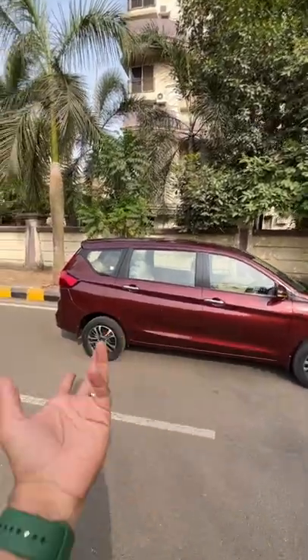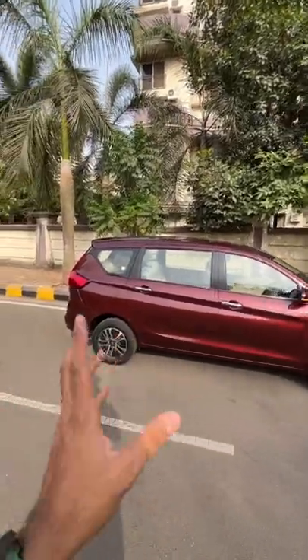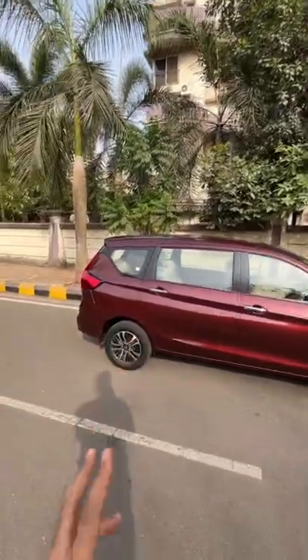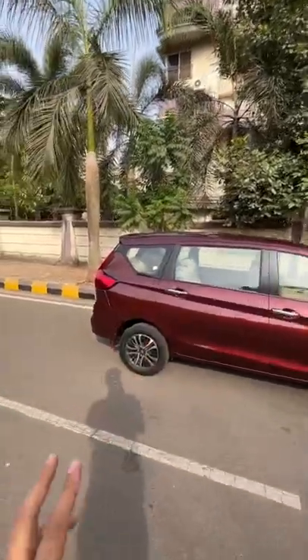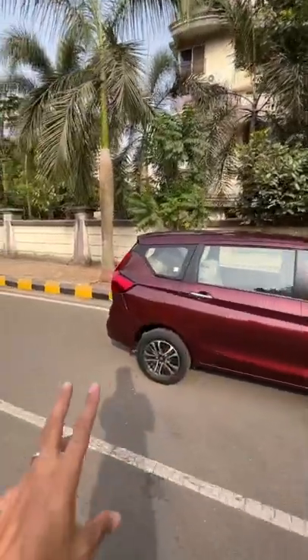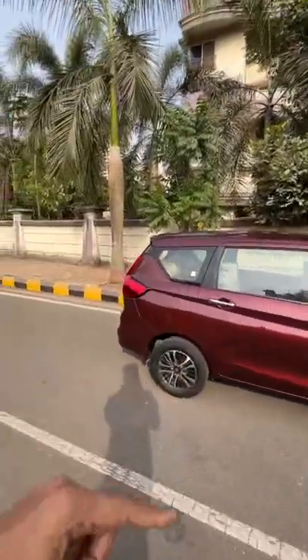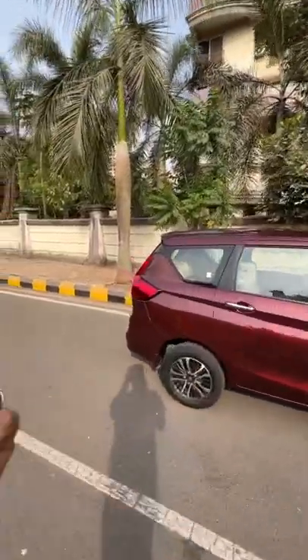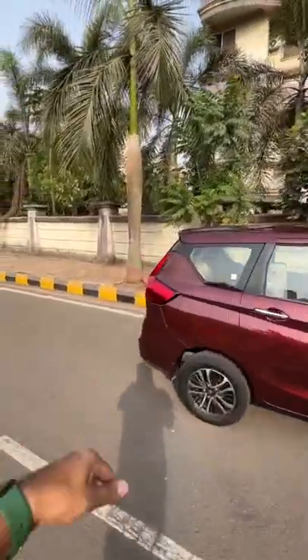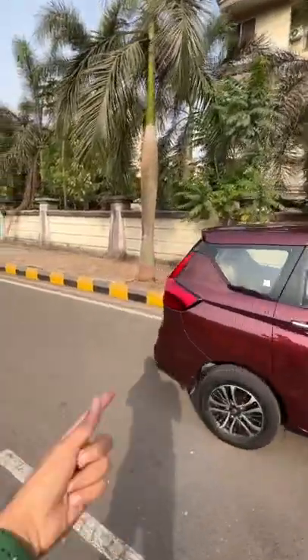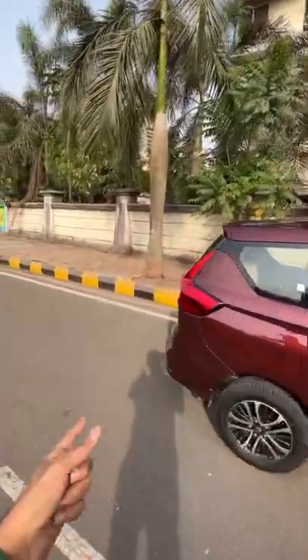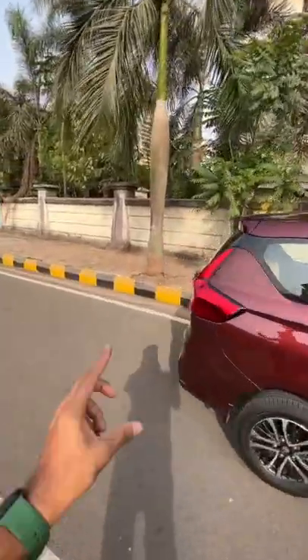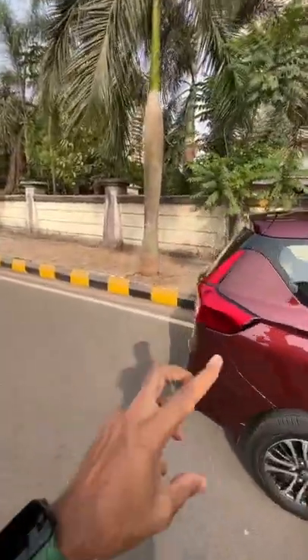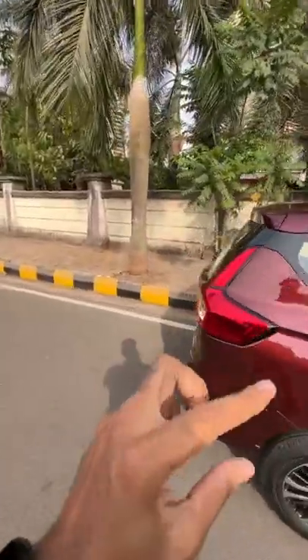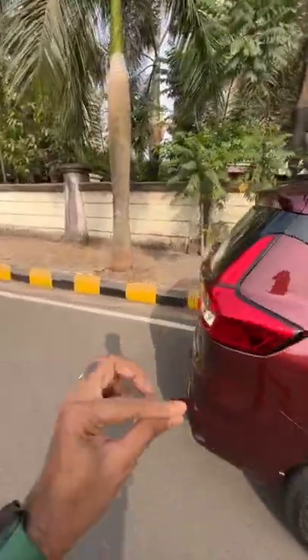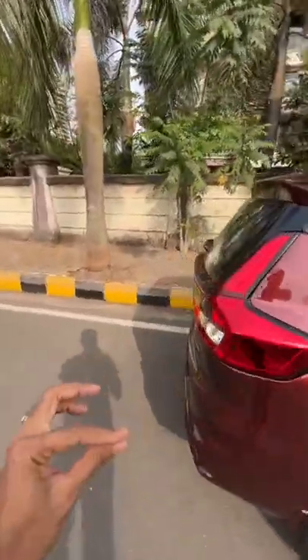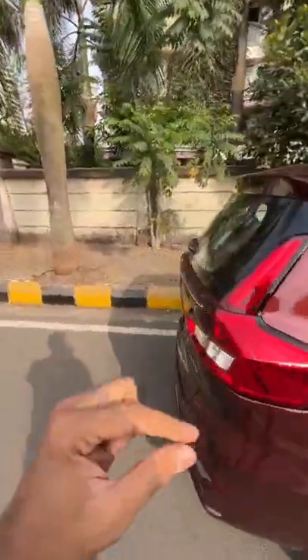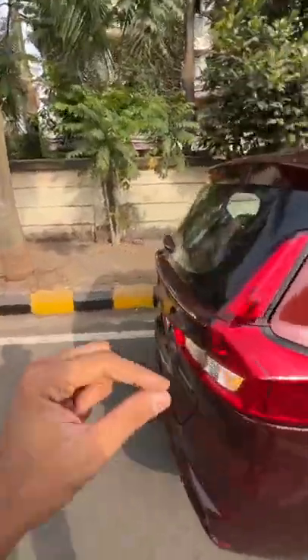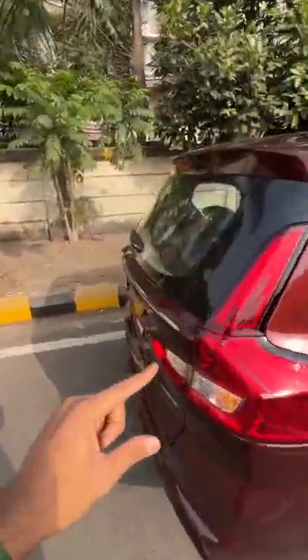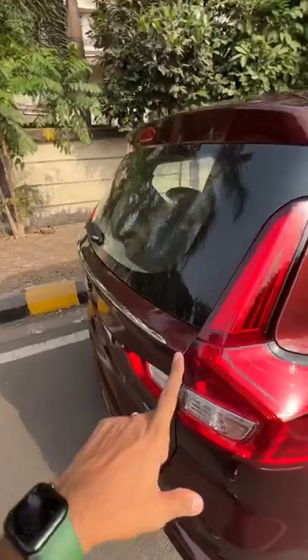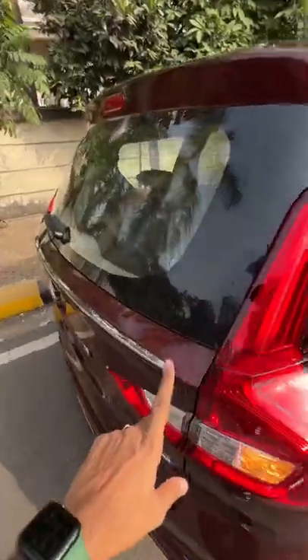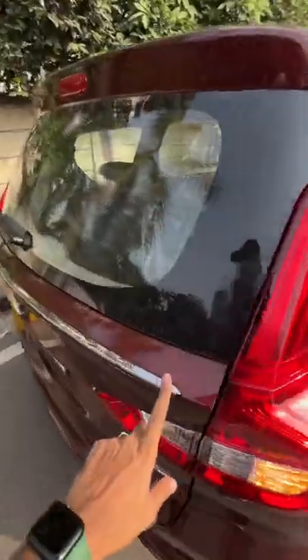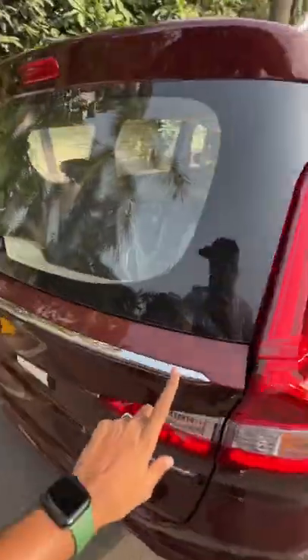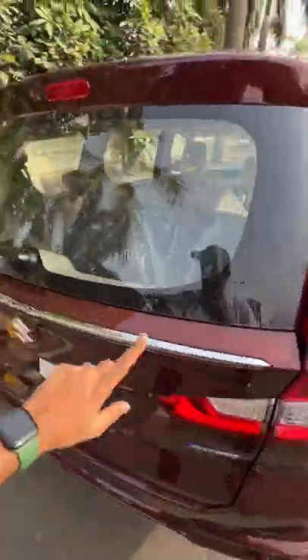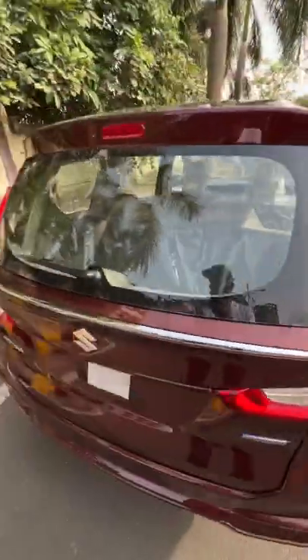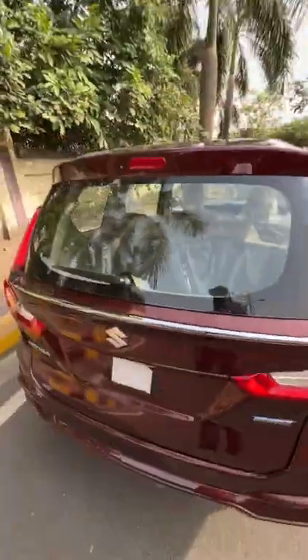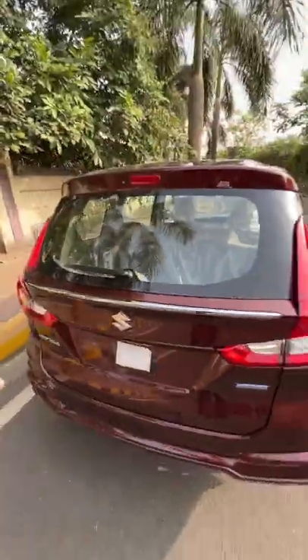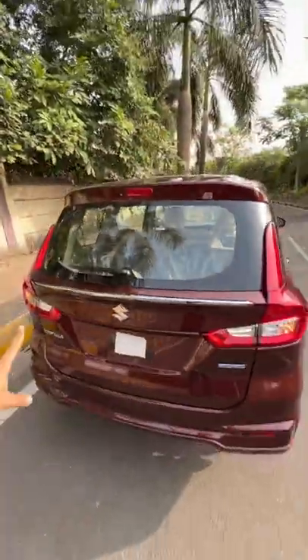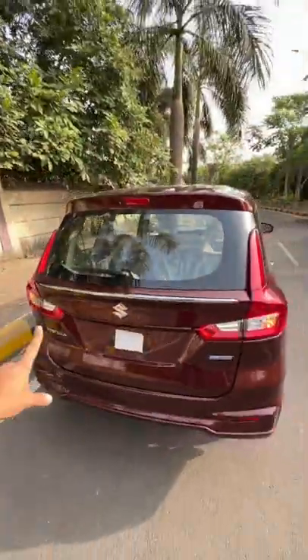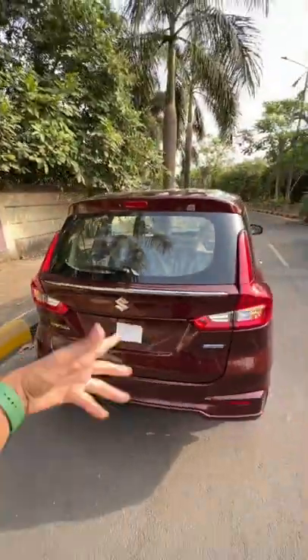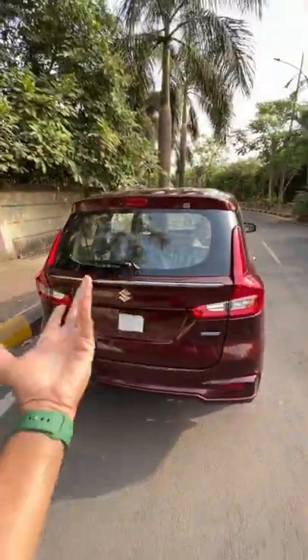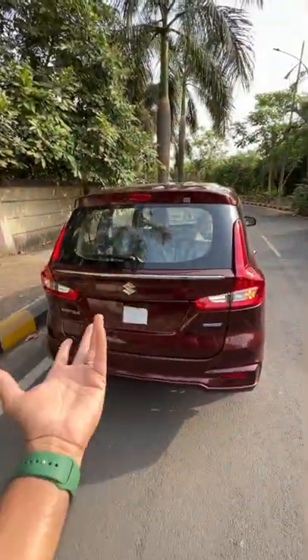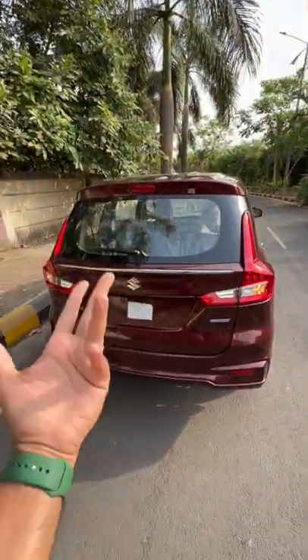Even though Maruti says that this is next generation, it's just a facelift — it's minor — because you get this chrome line here at the rear, and that's about it.